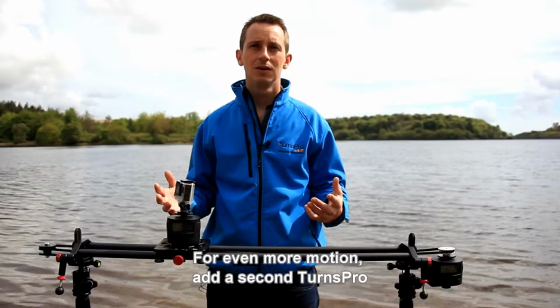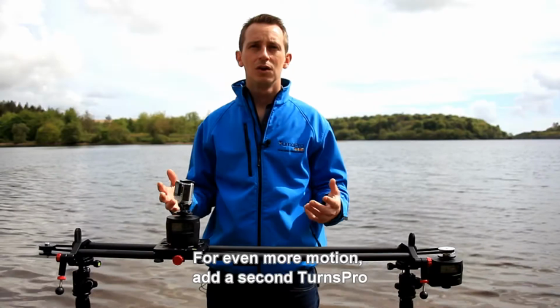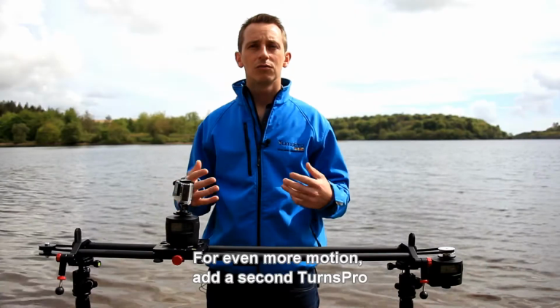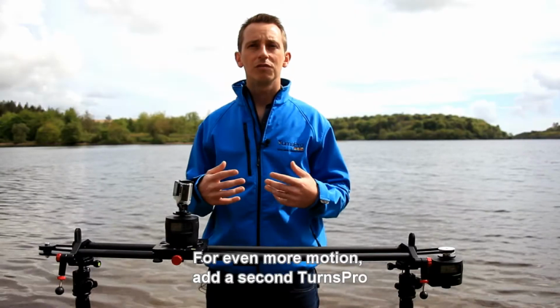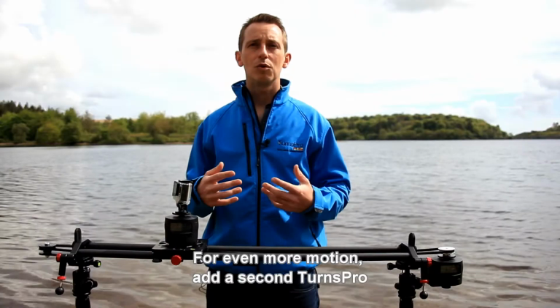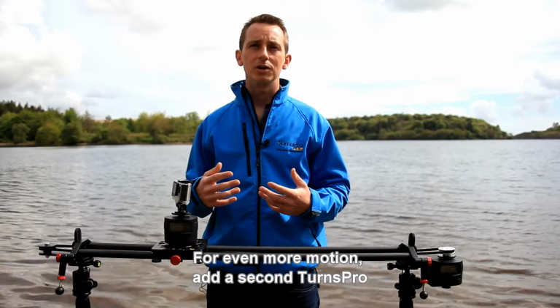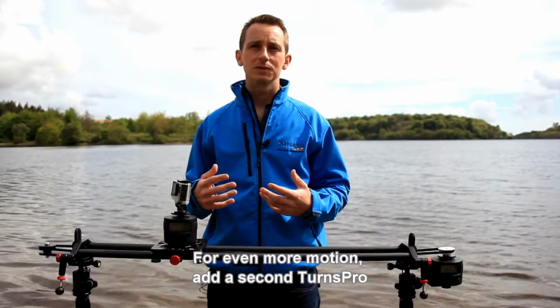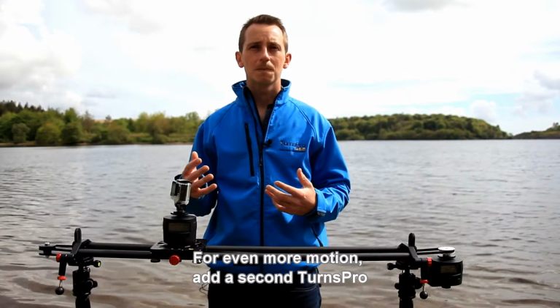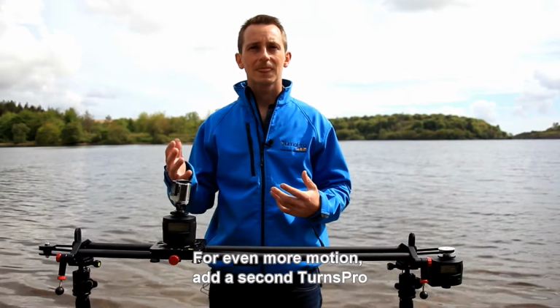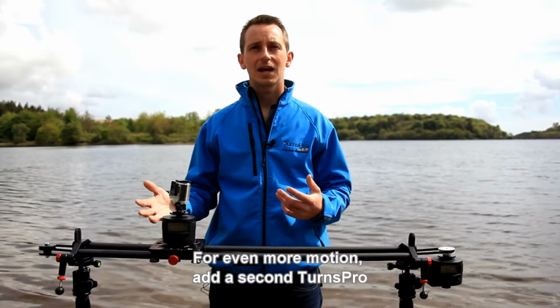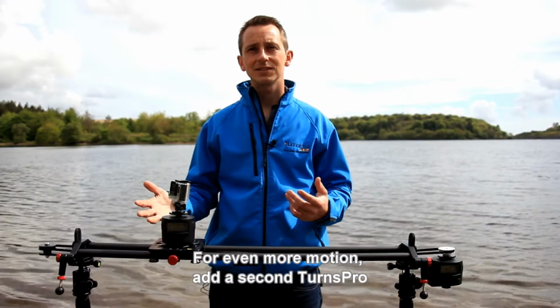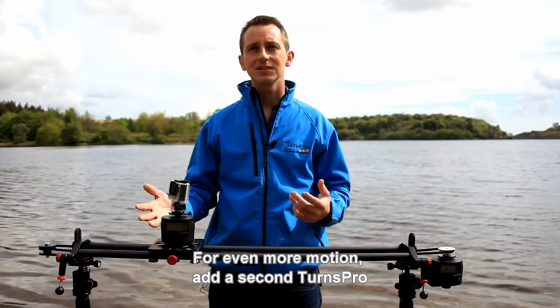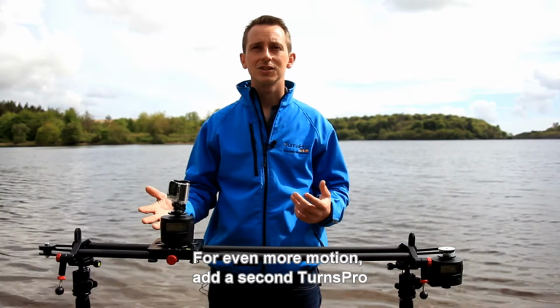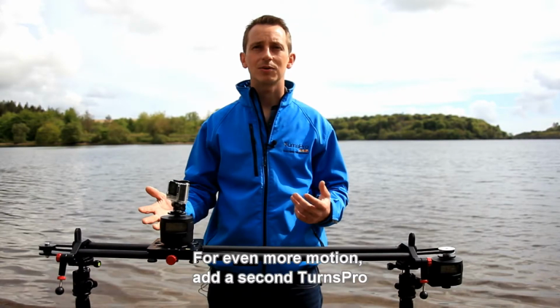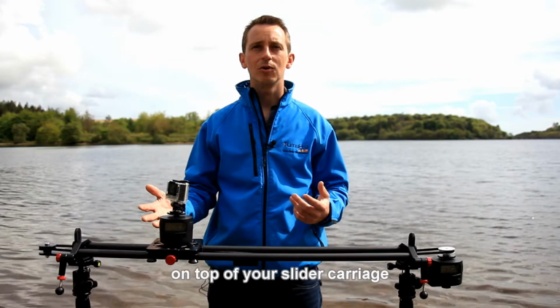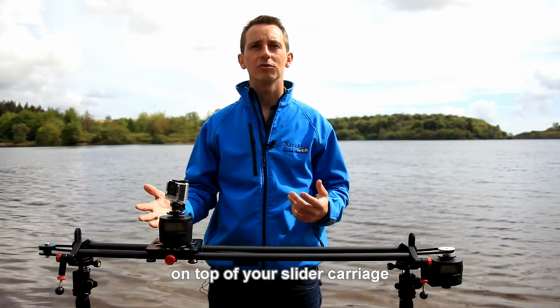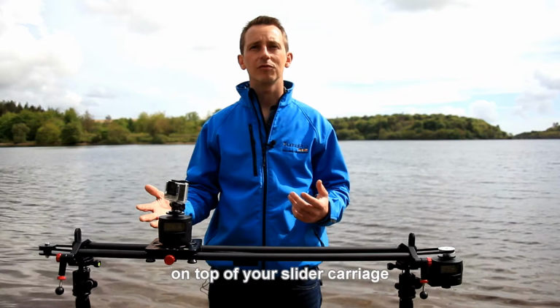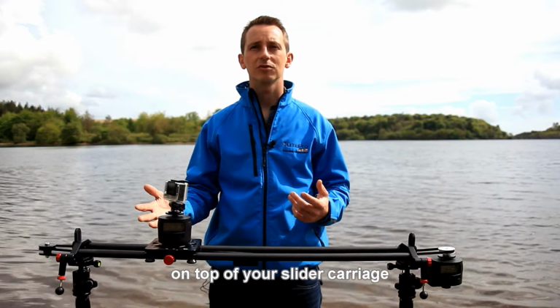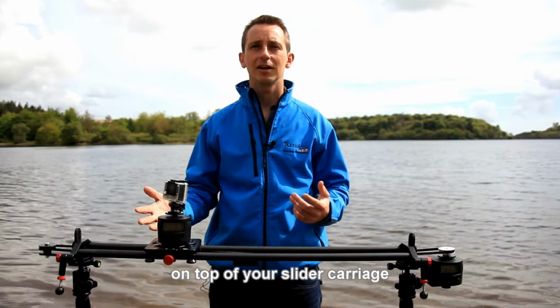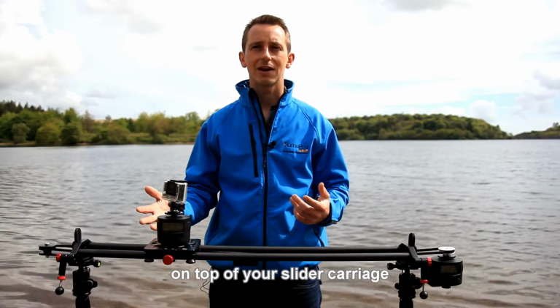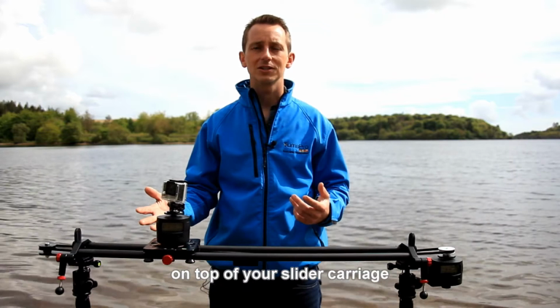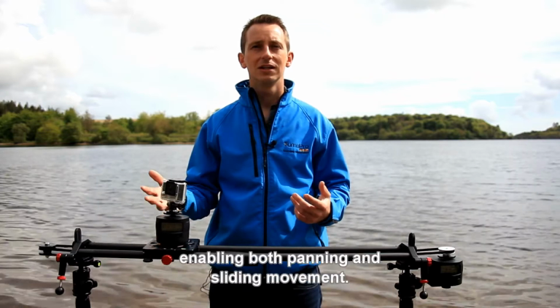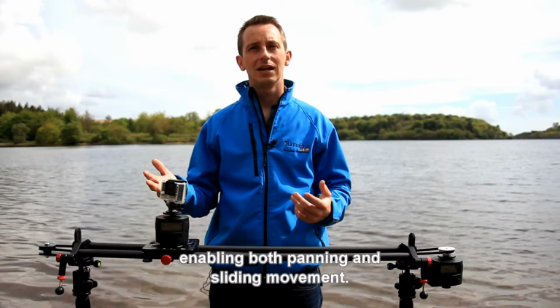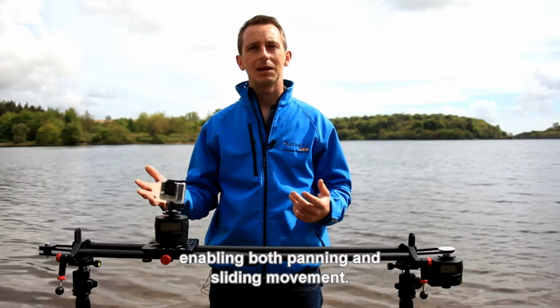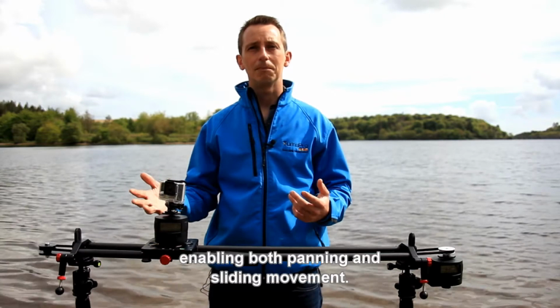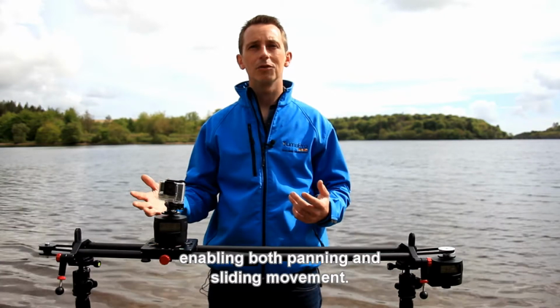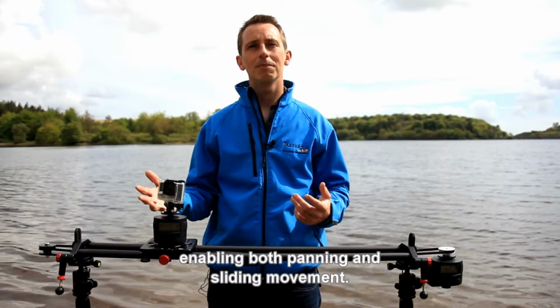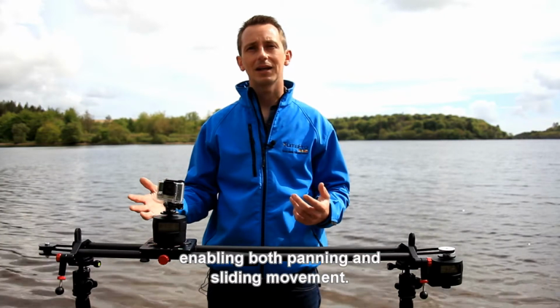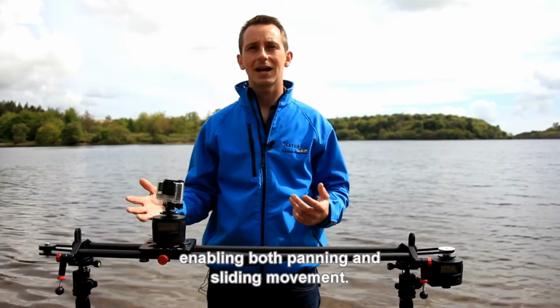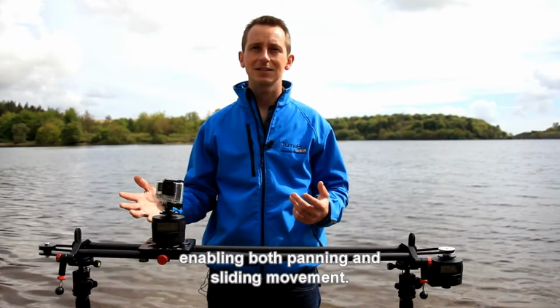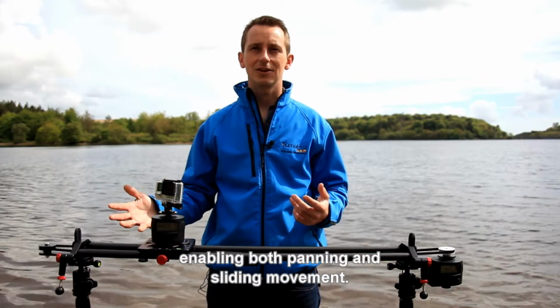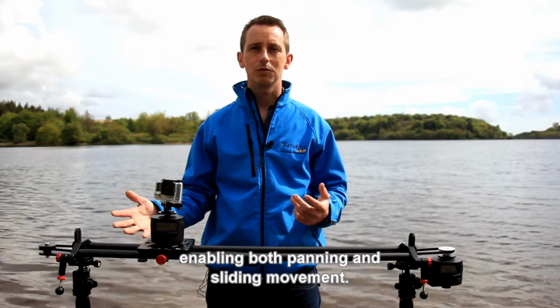For even more motion, add a second TurnsPro on top of your slider carriage, enabling both panning and sliding movement.